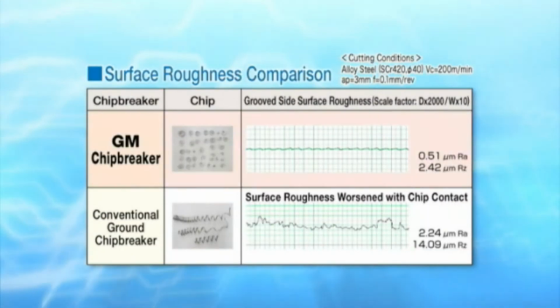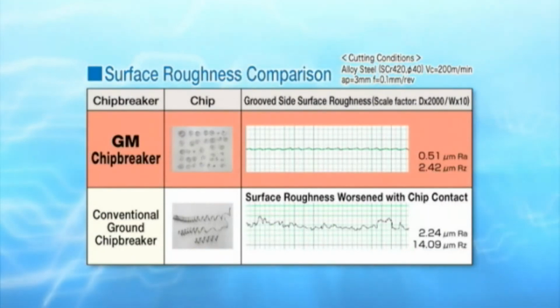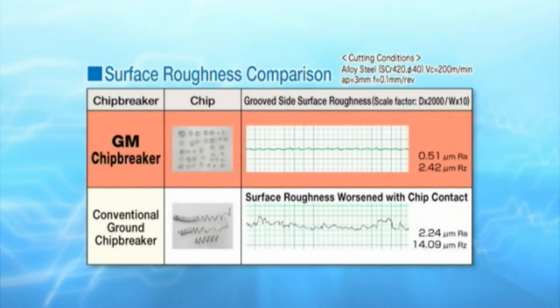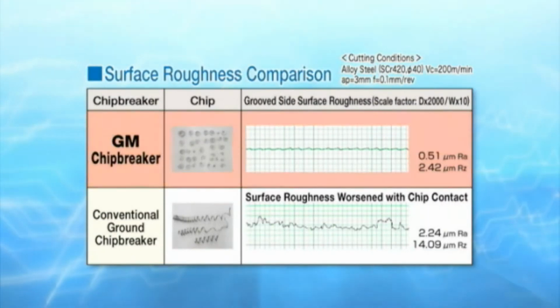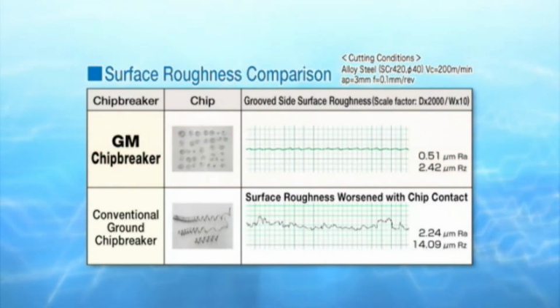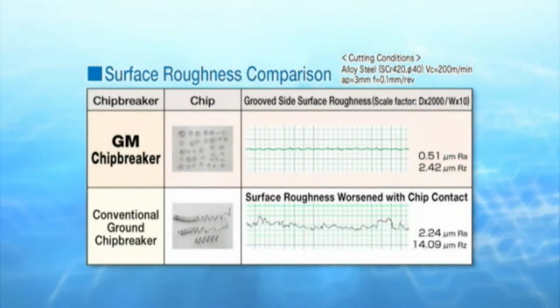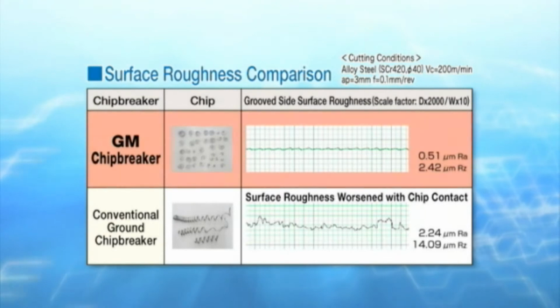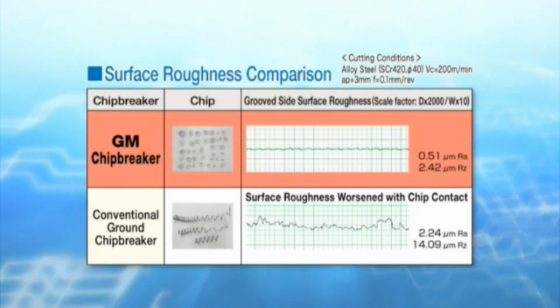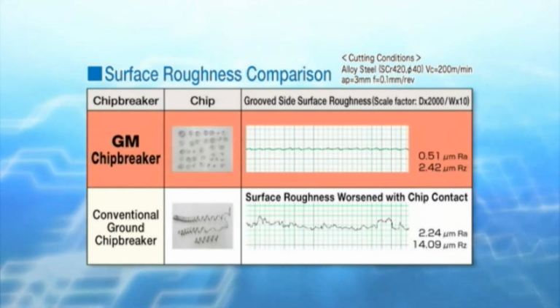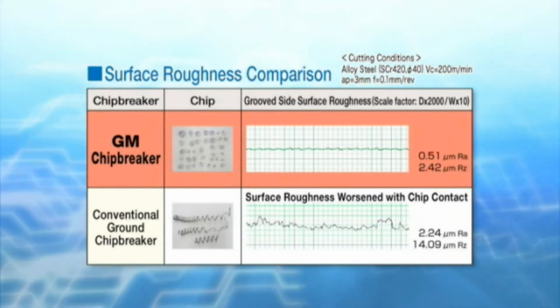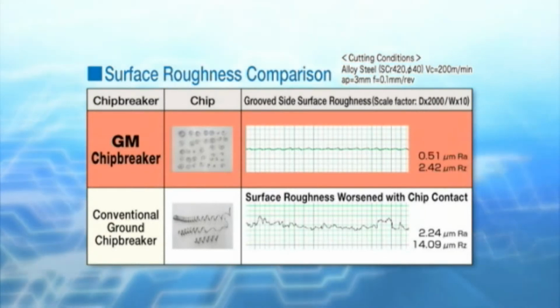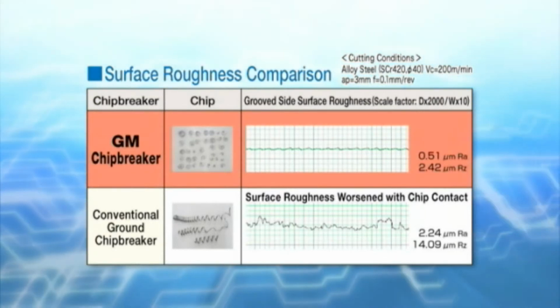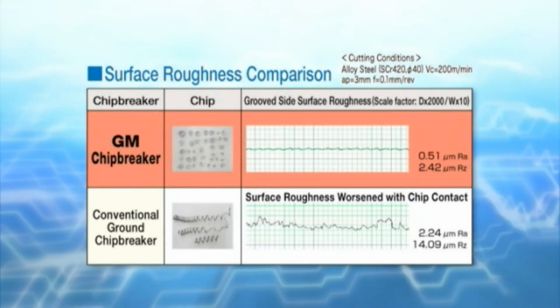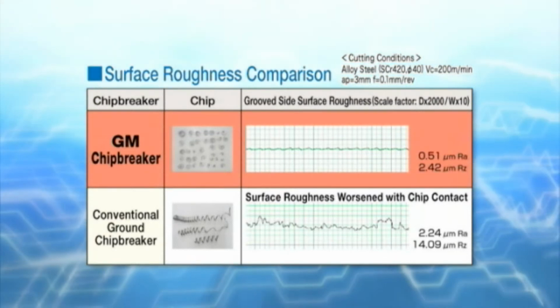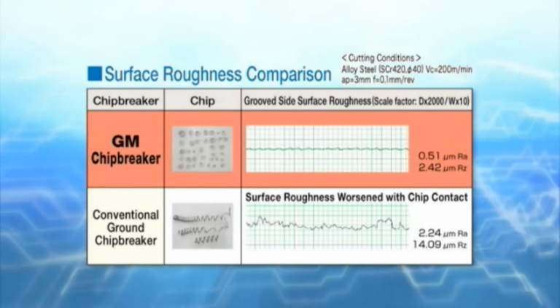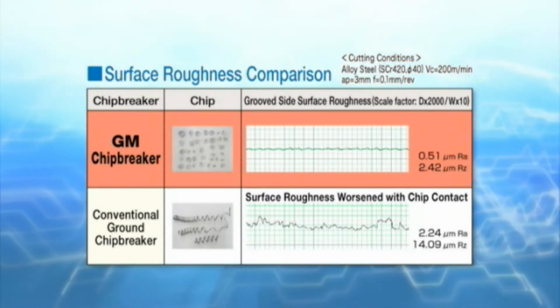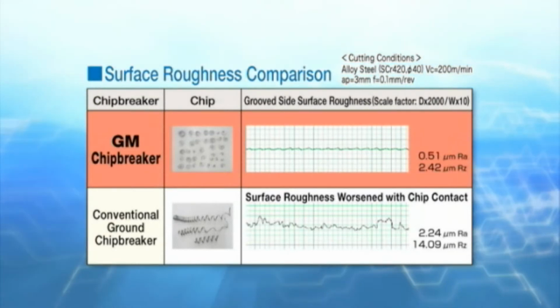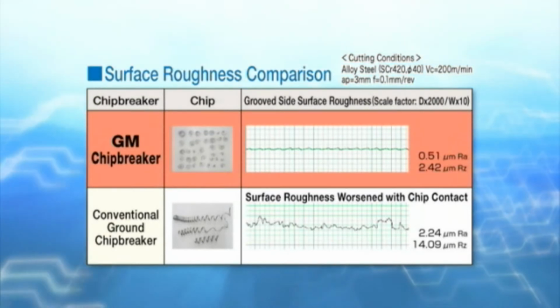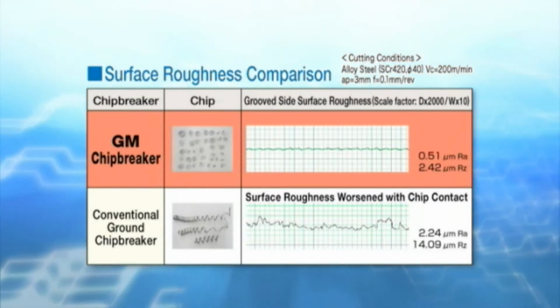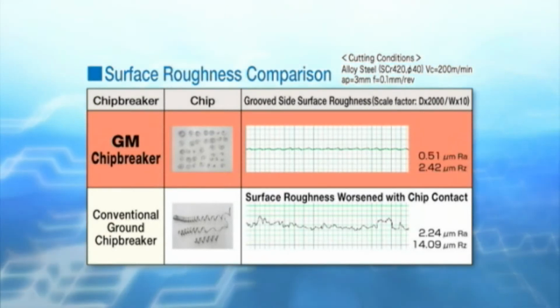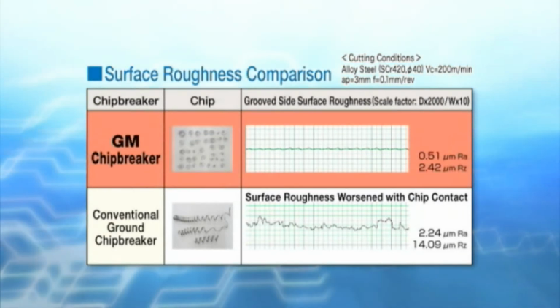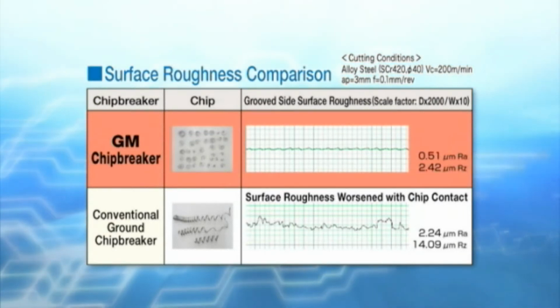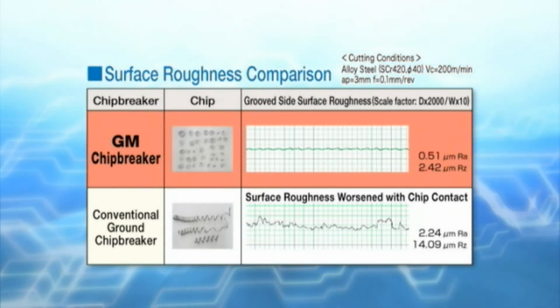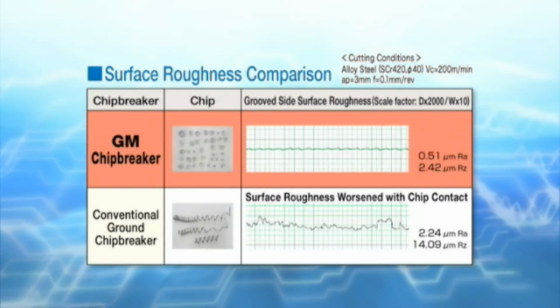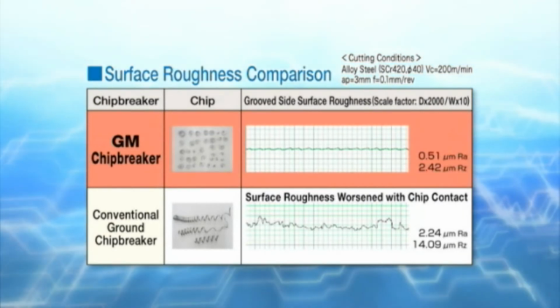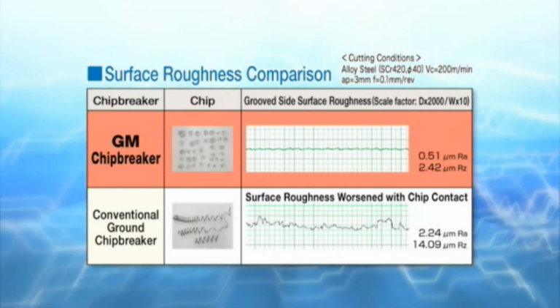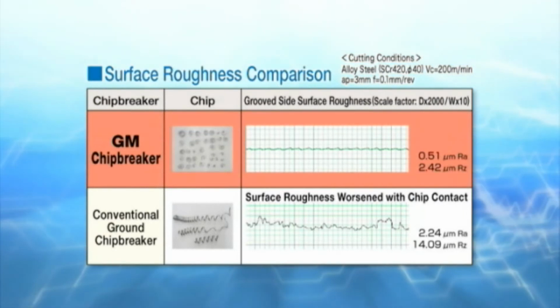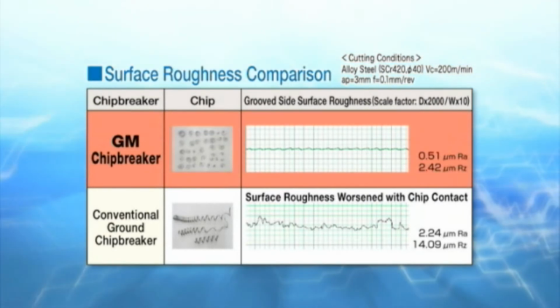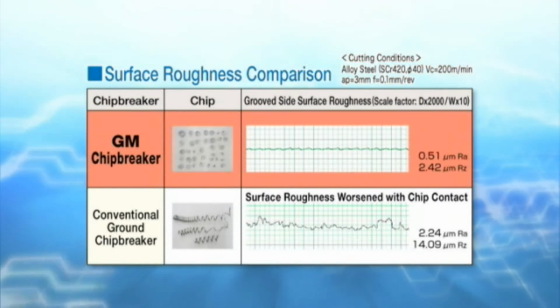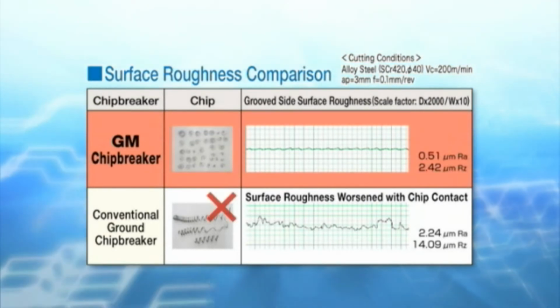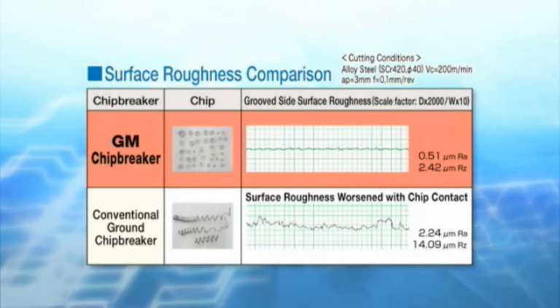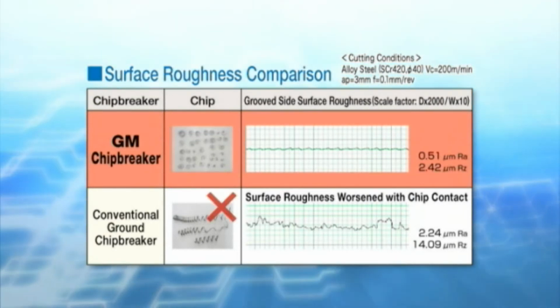Surface finish comparison: the GM chip breaker has better surface quality than the ground one.